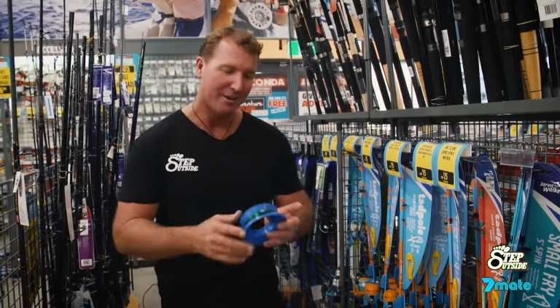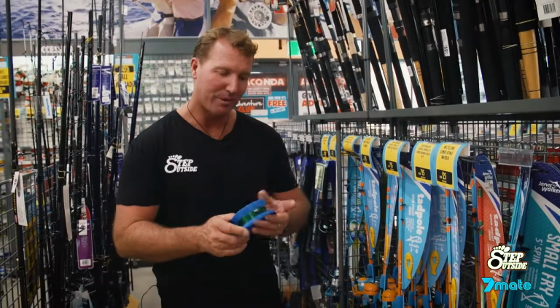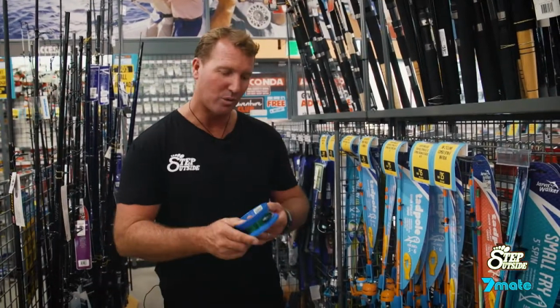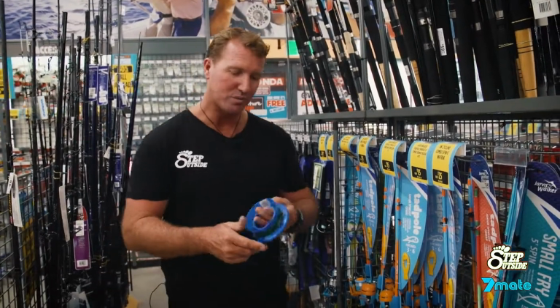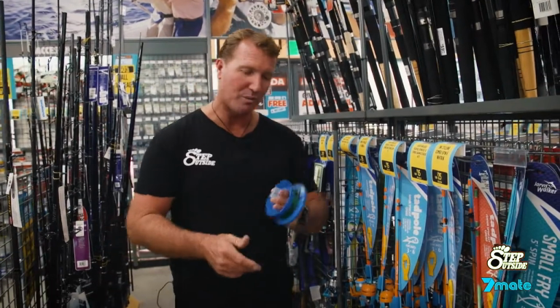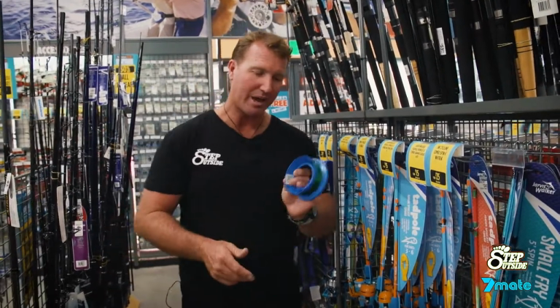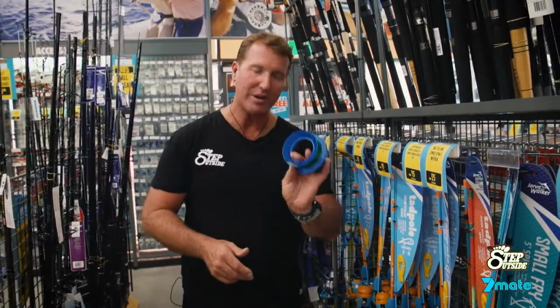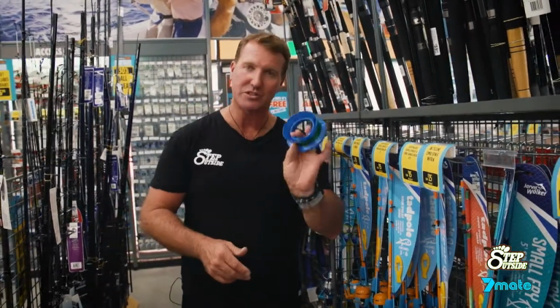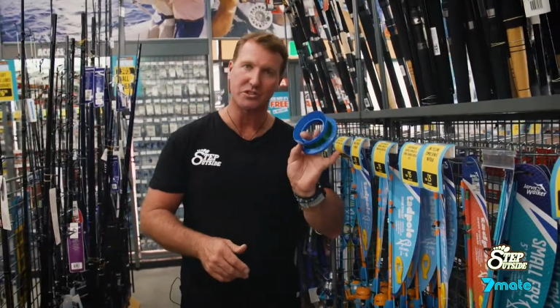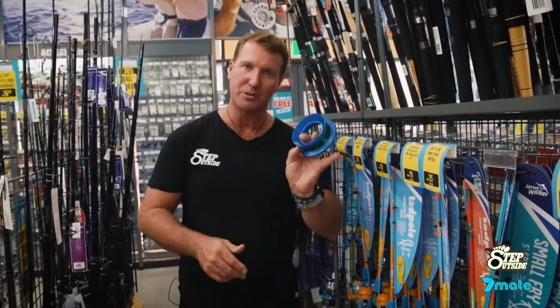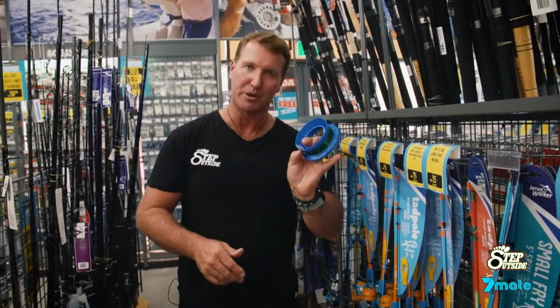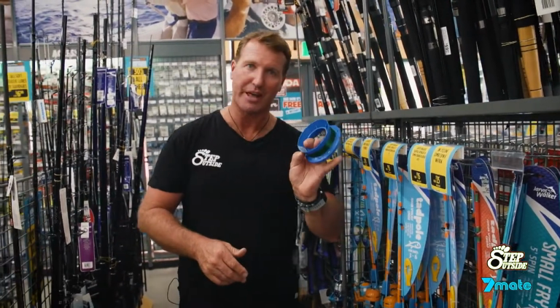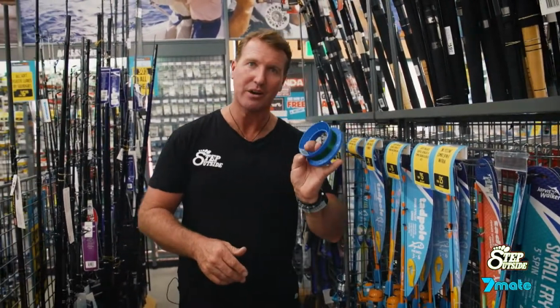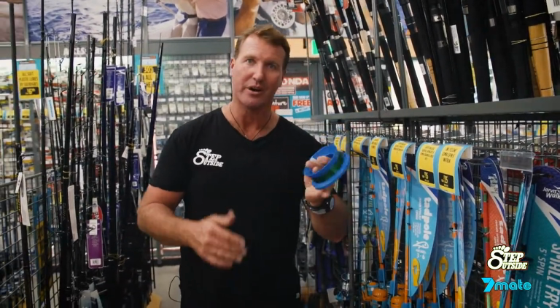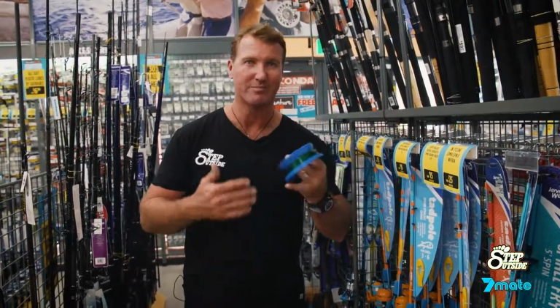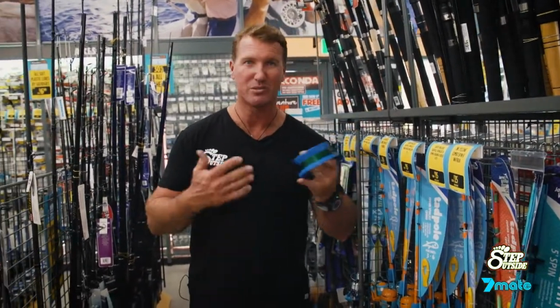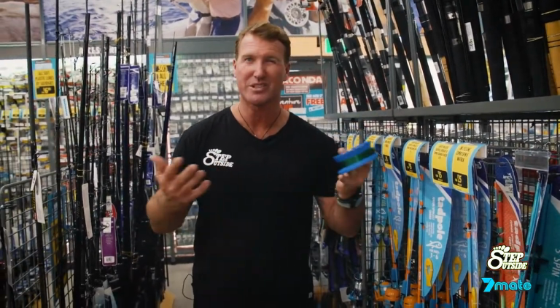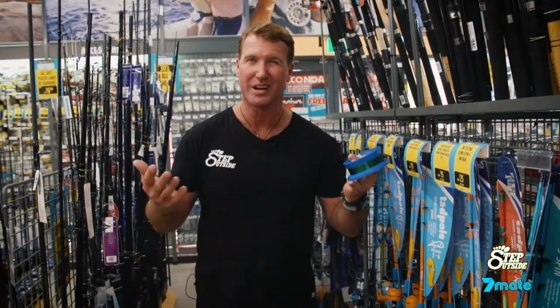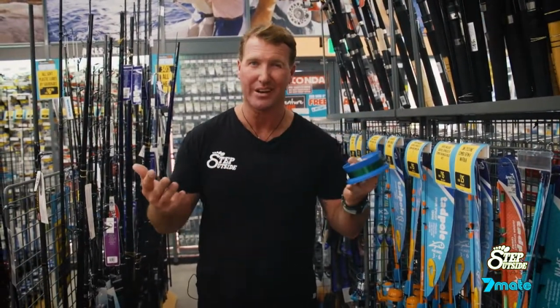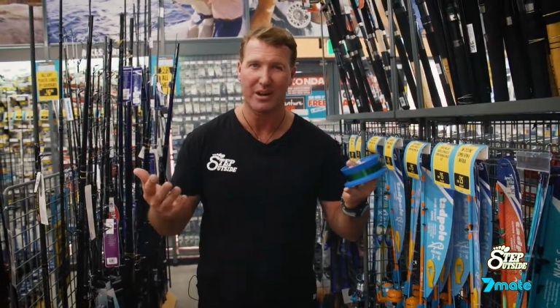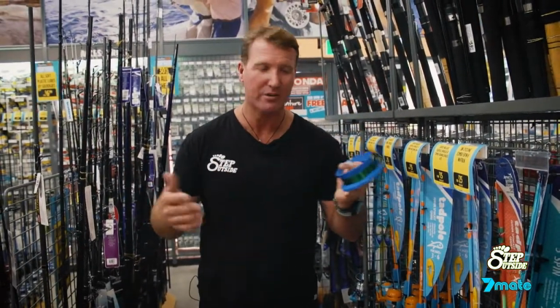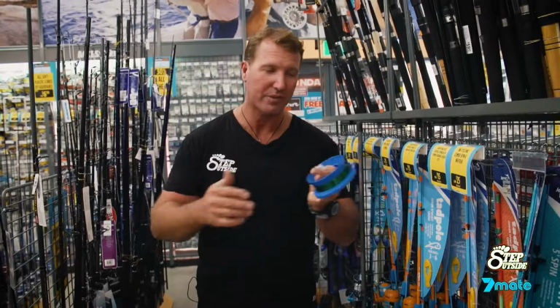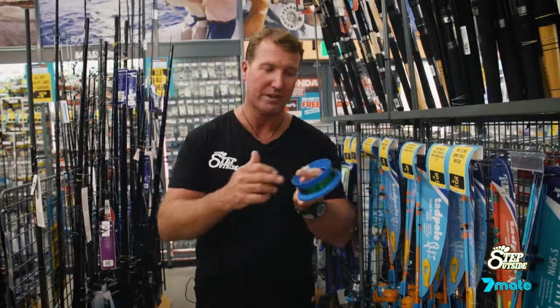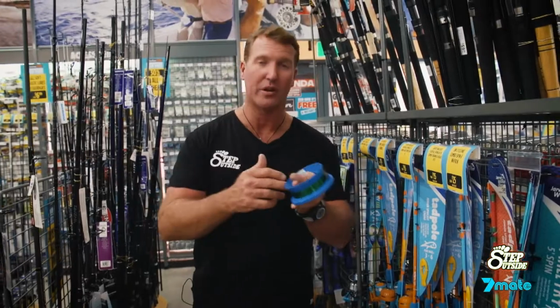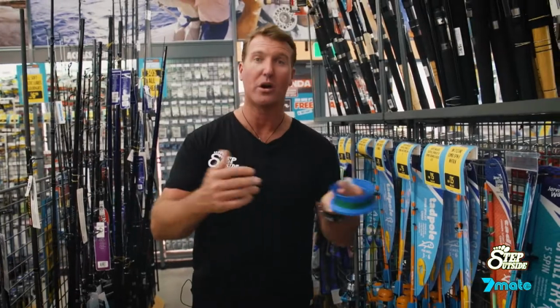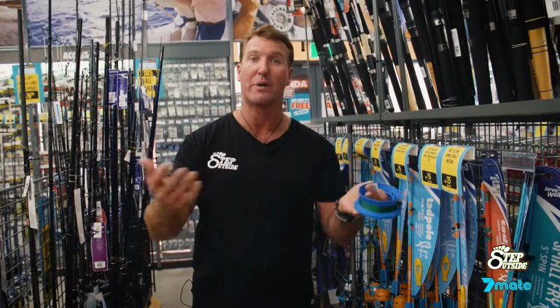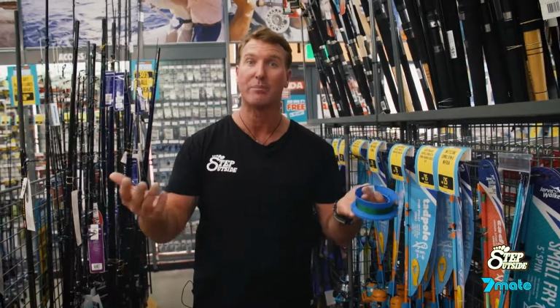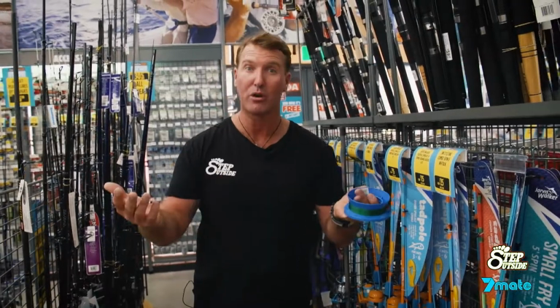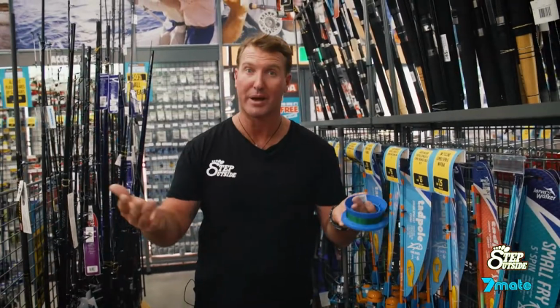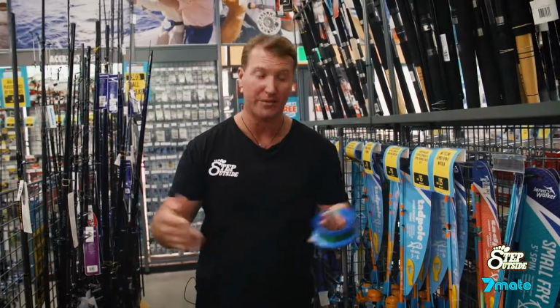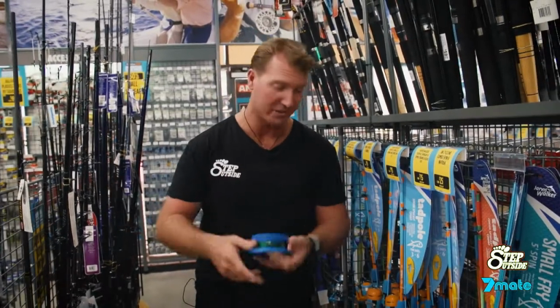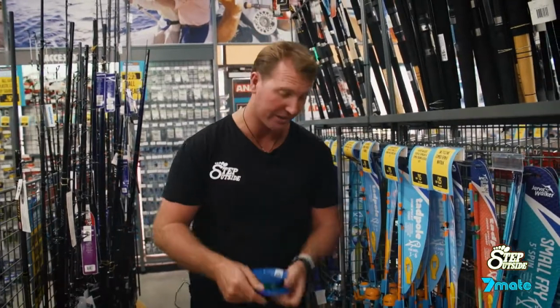What we have here is just a simple little hand line. That's what I started out on. In fact, I had a line around the bottle back in those days.